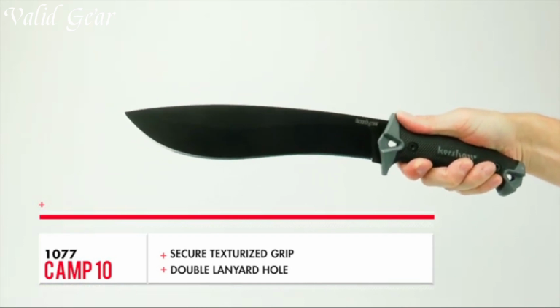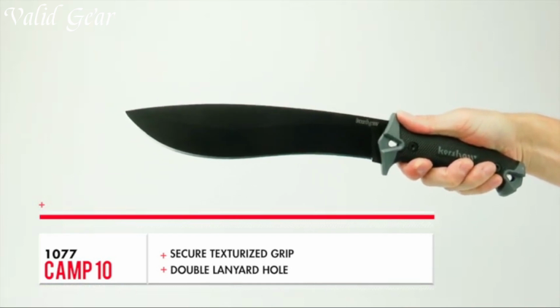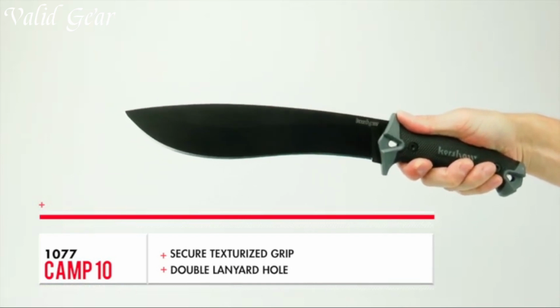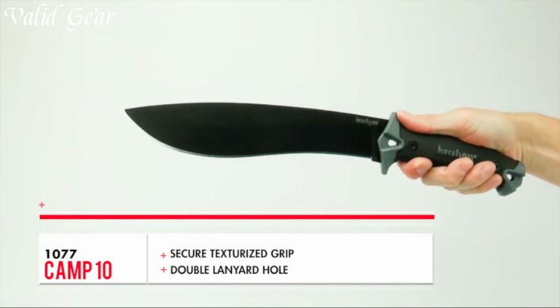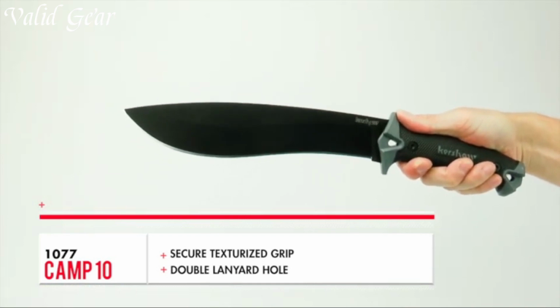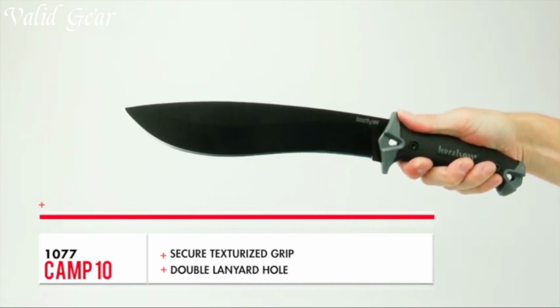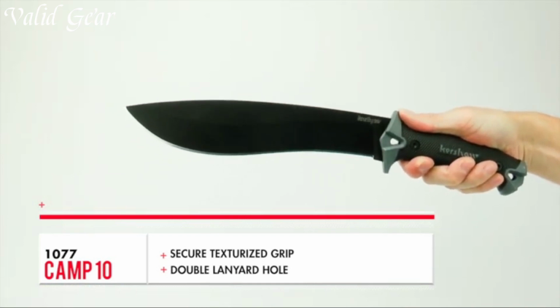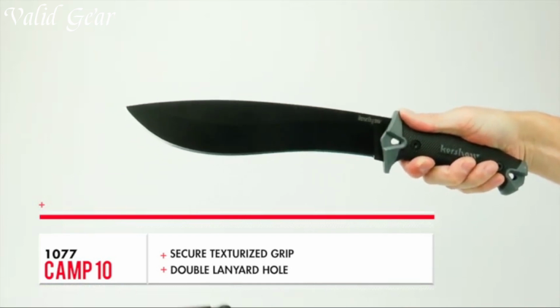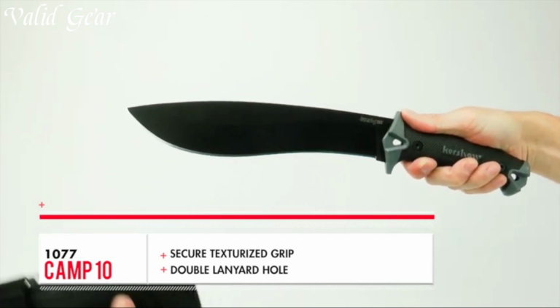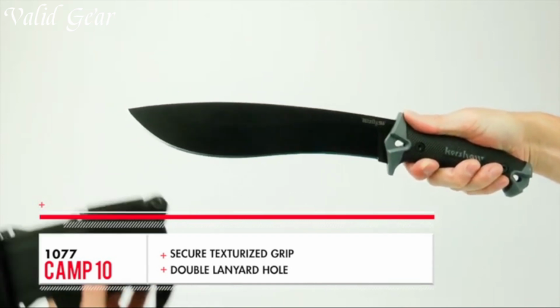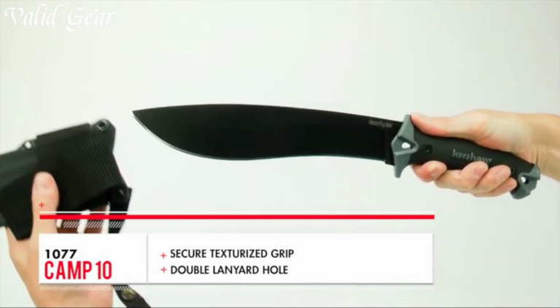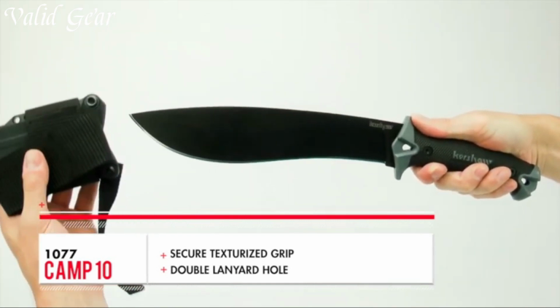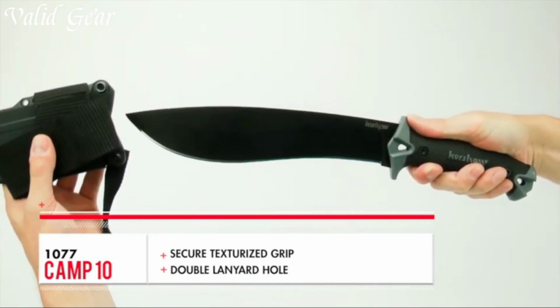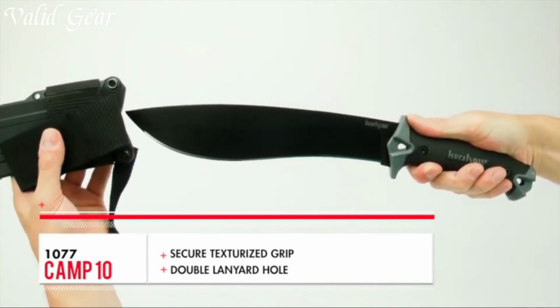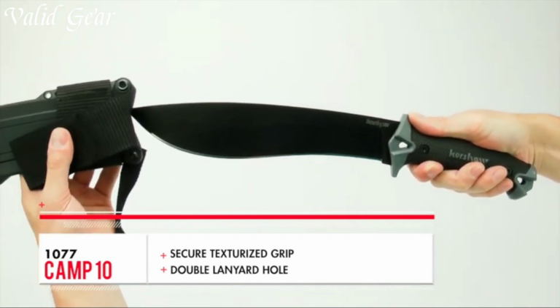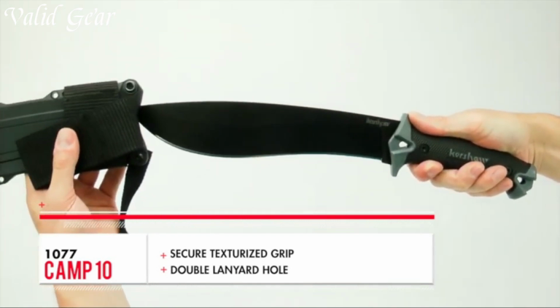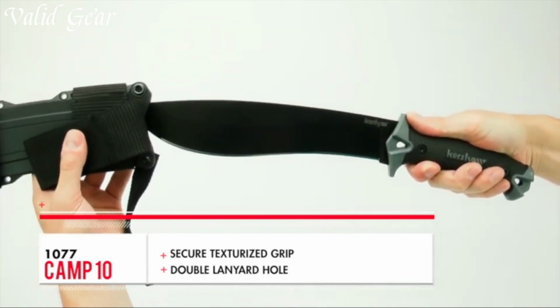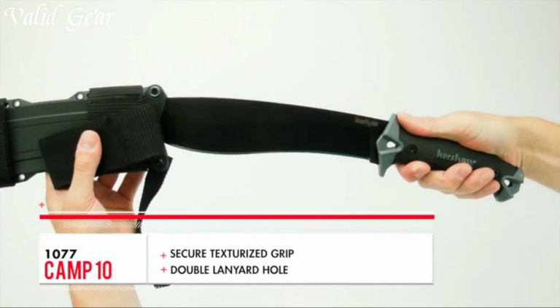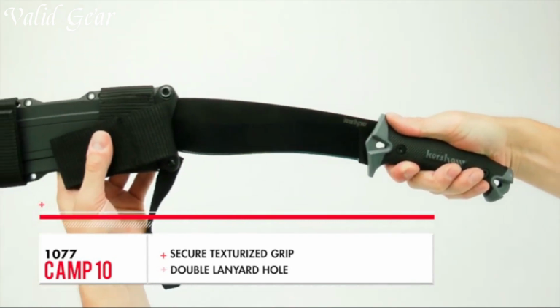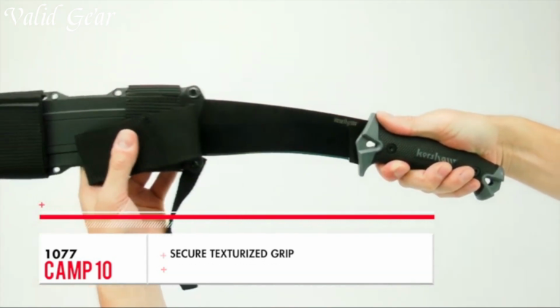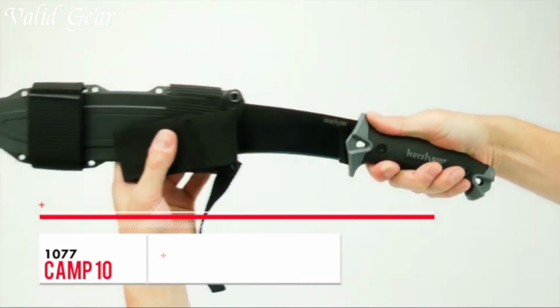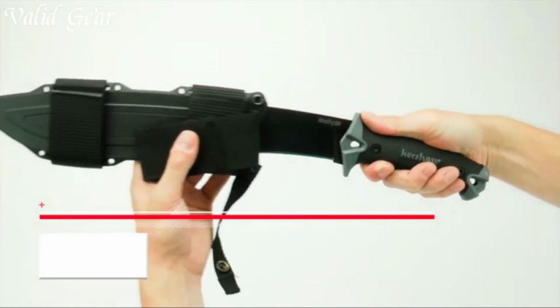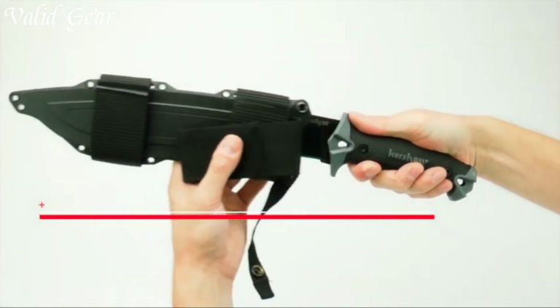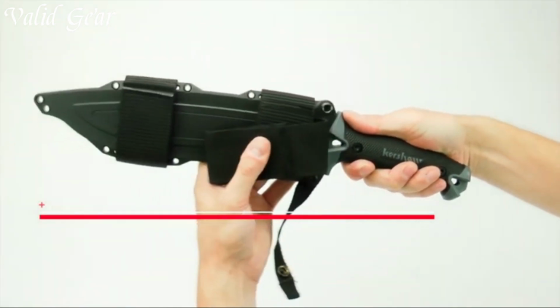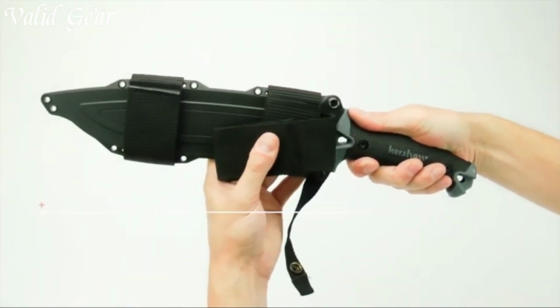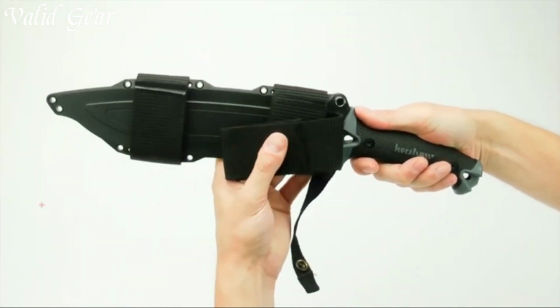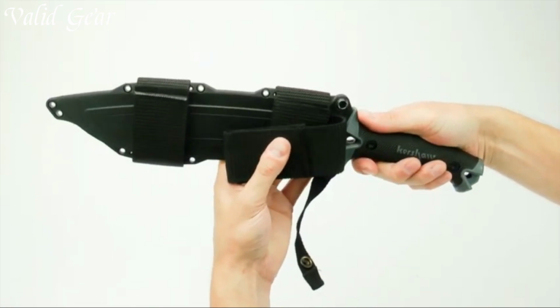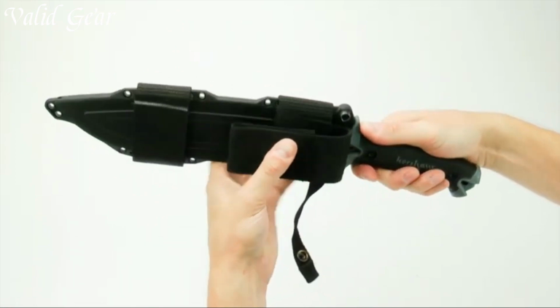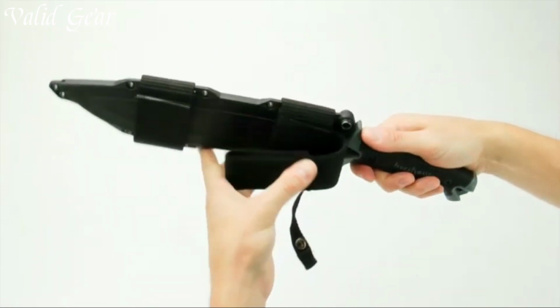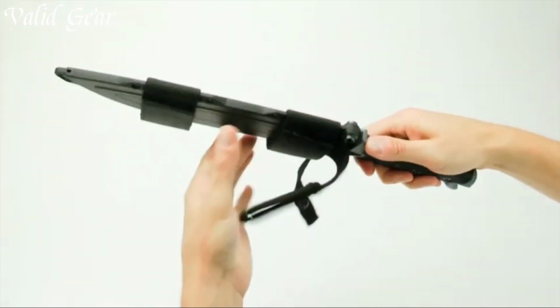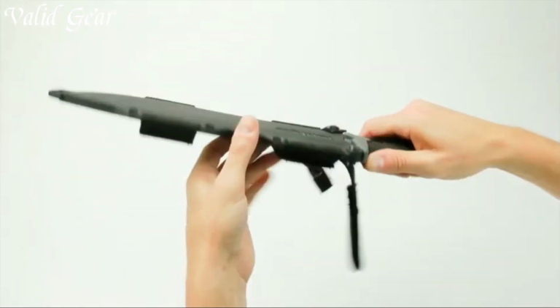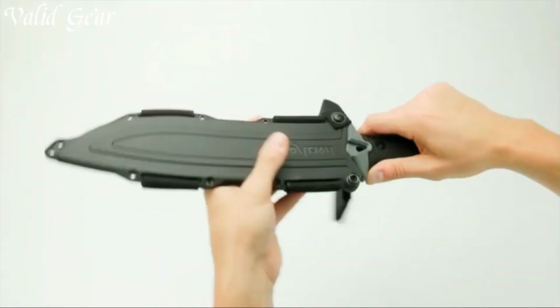With the Kershaw Camp 10, conquer the wild and embrace the true spirit of adventure.